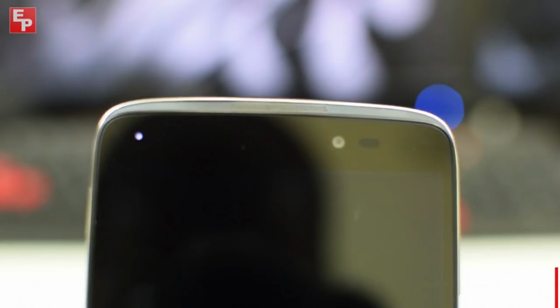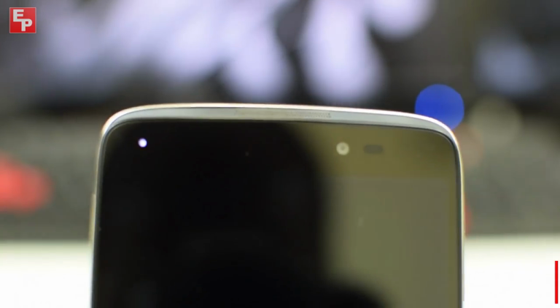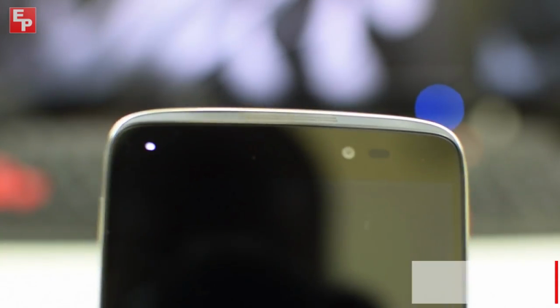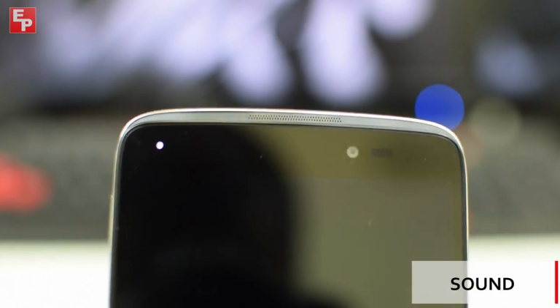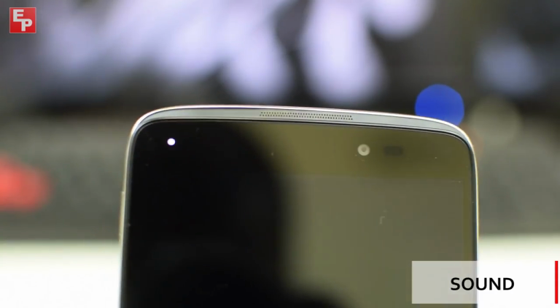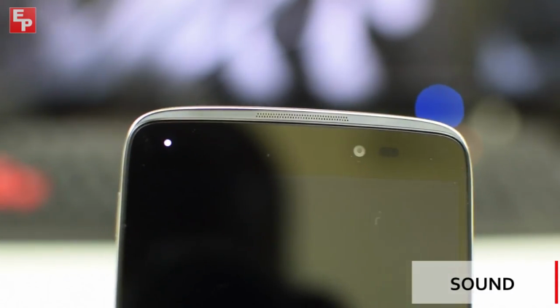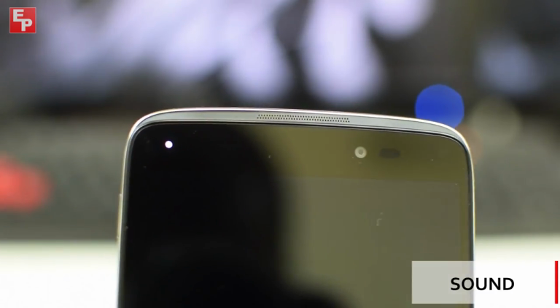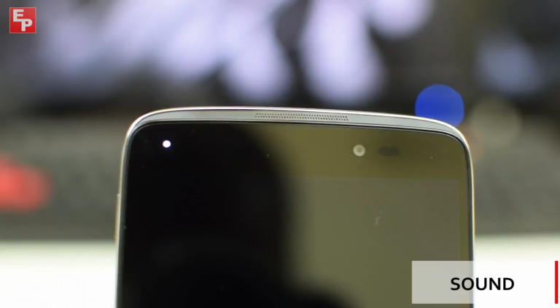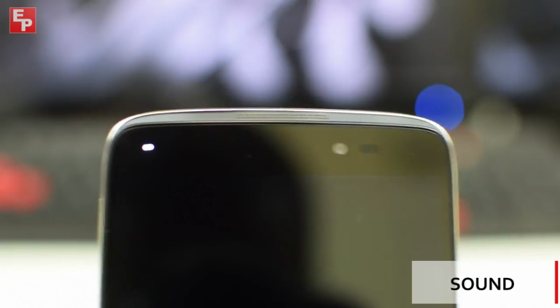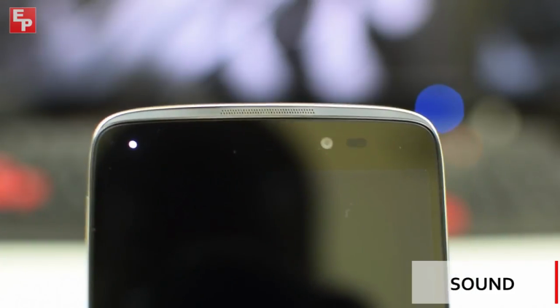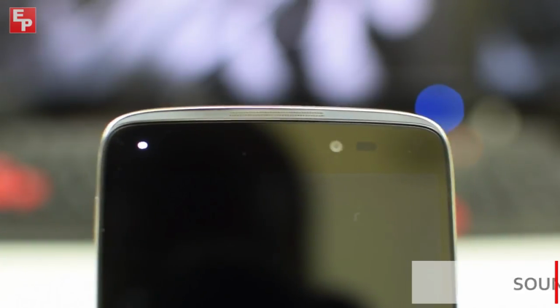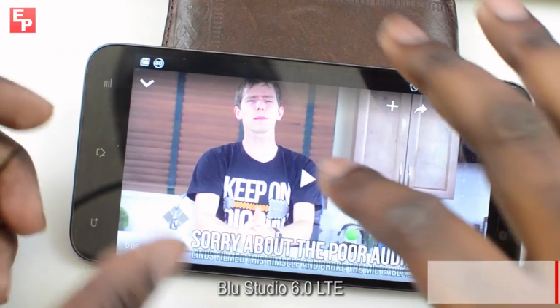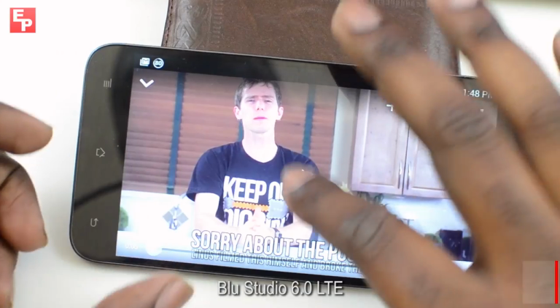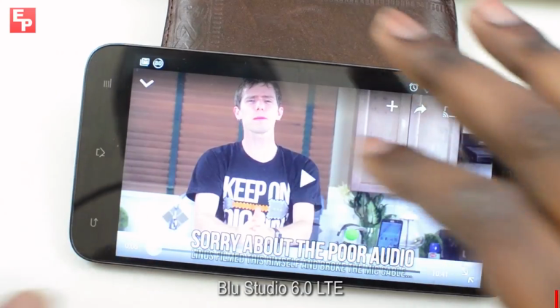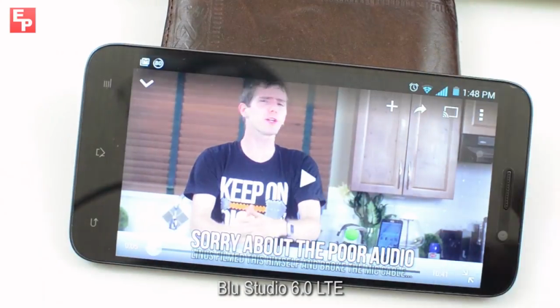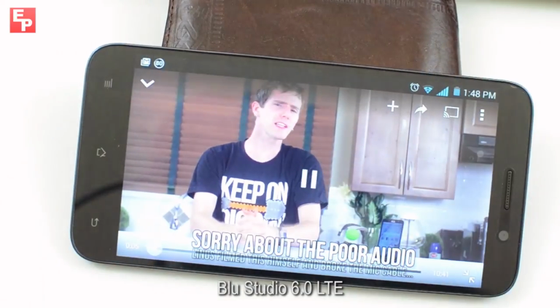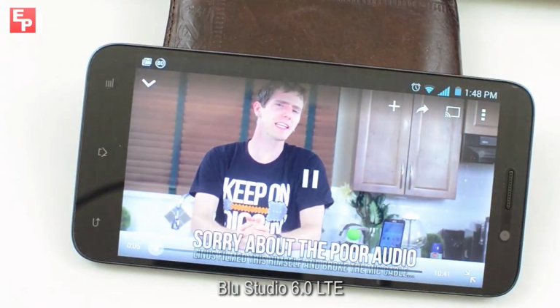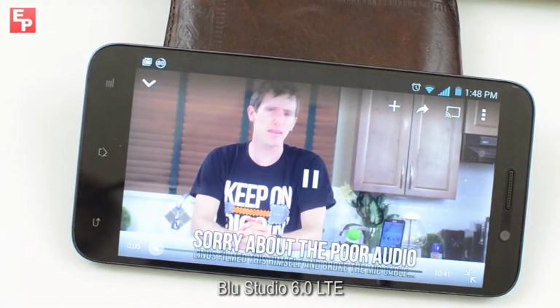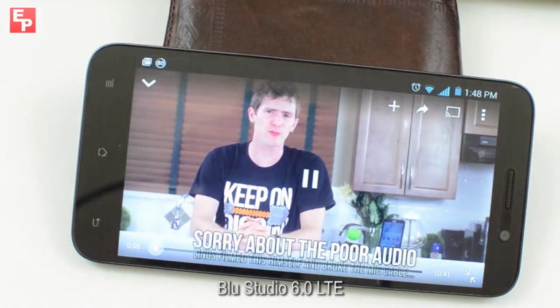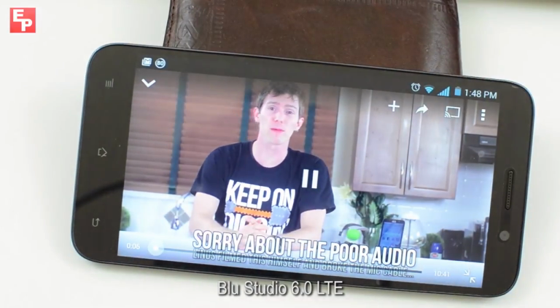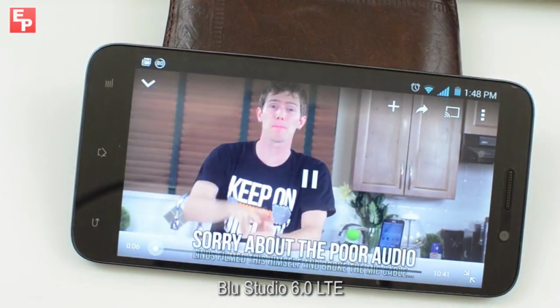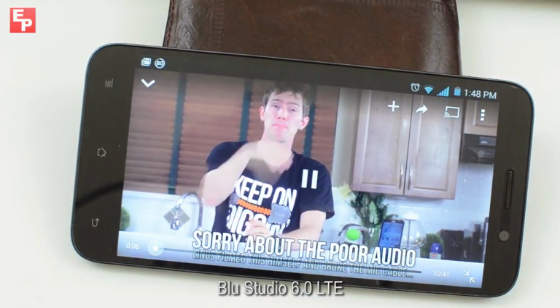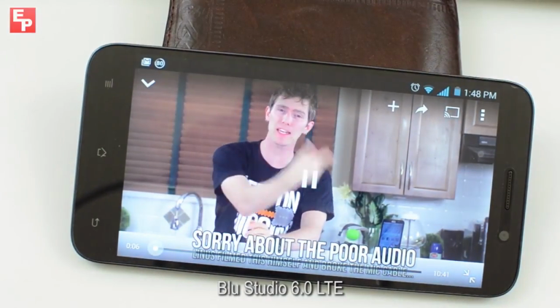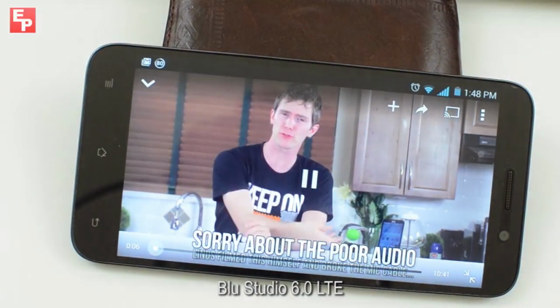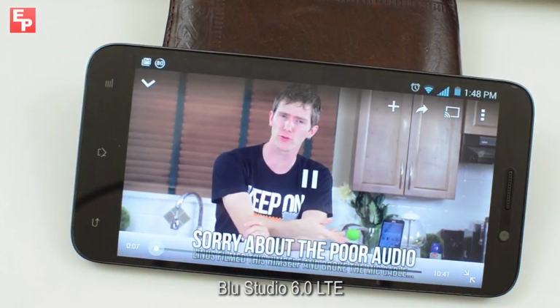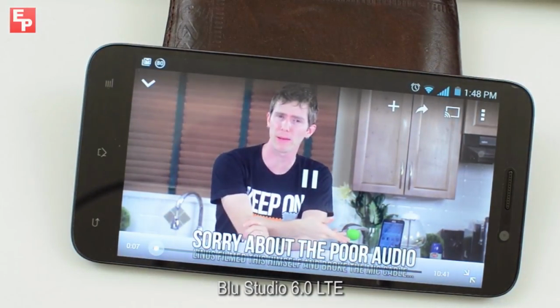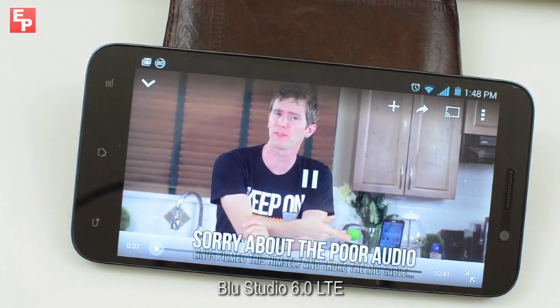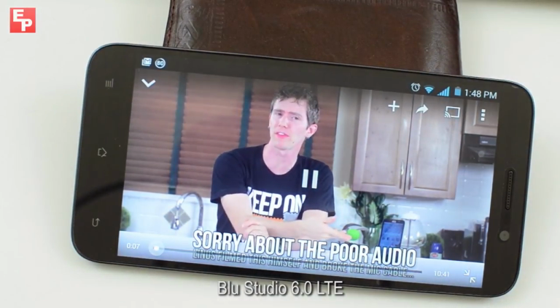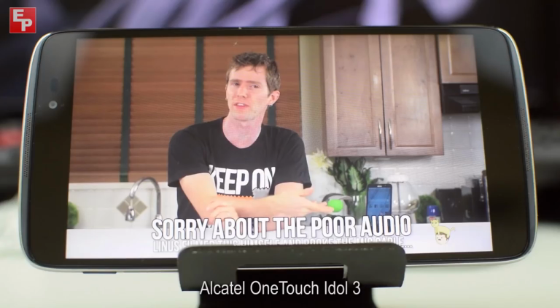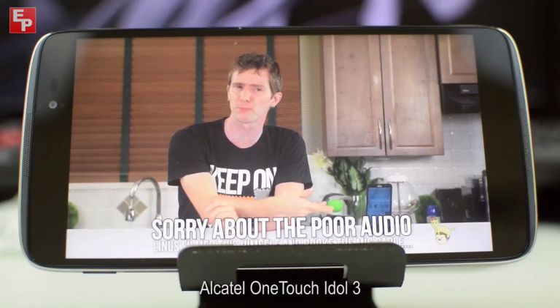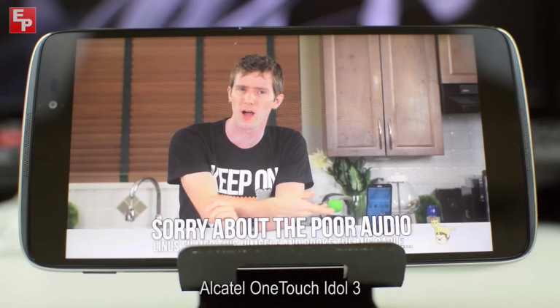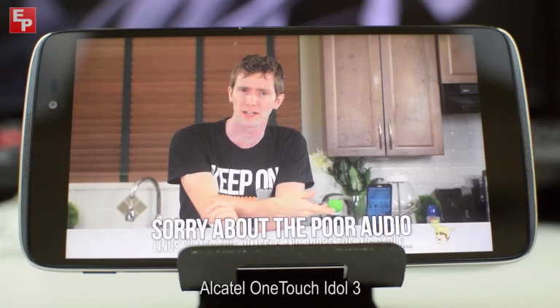The Idol 3 comes with front-facing speakers, which perfectly captures one of the biggest selling points of this product.